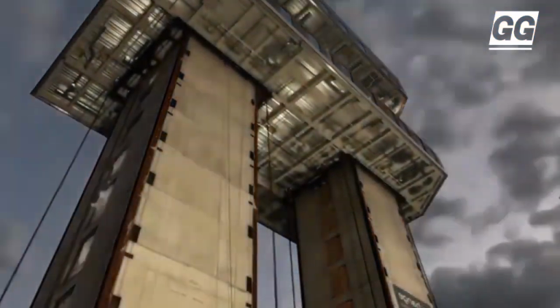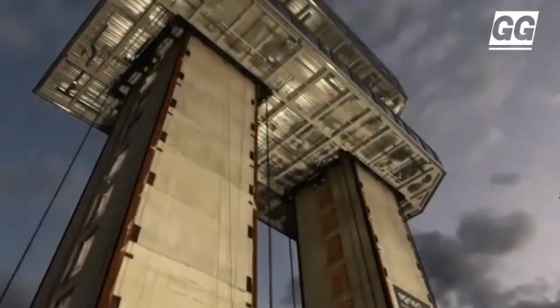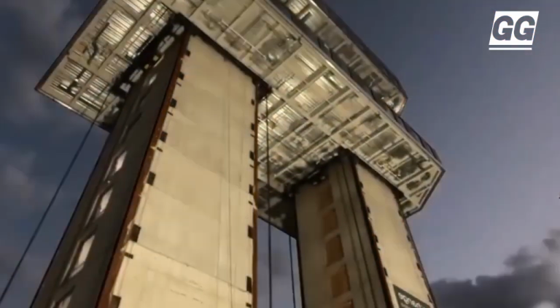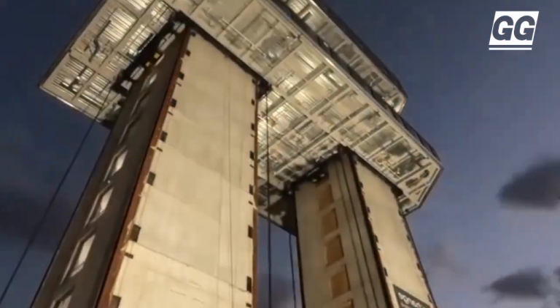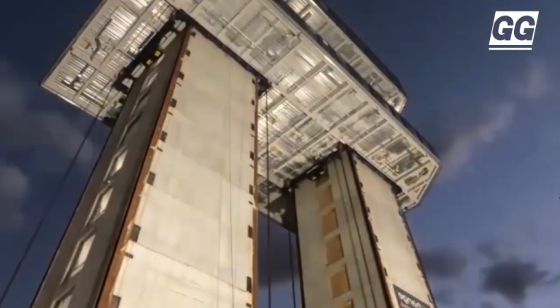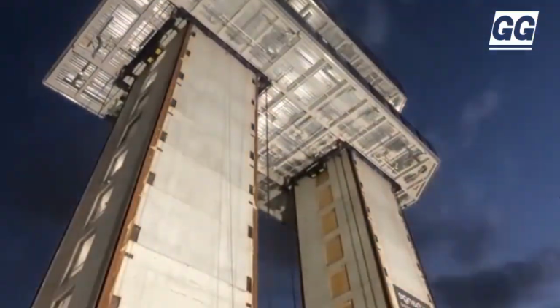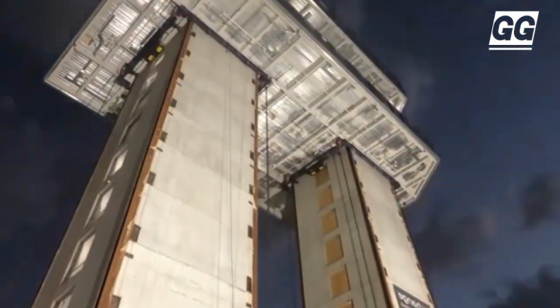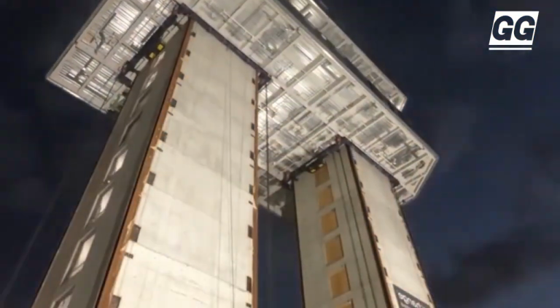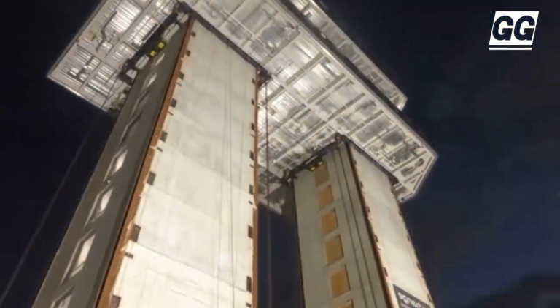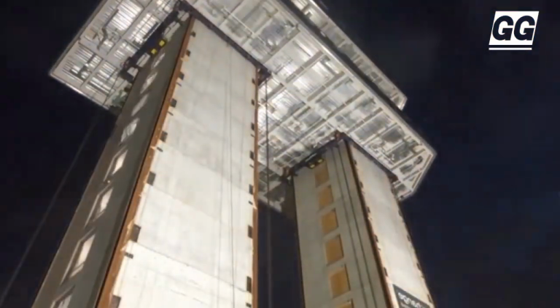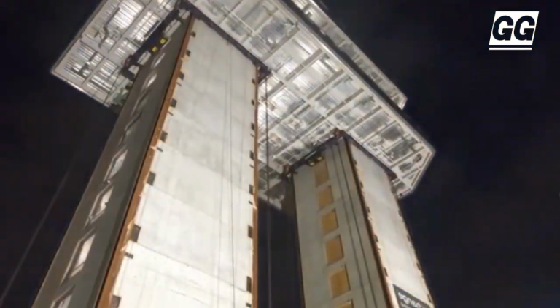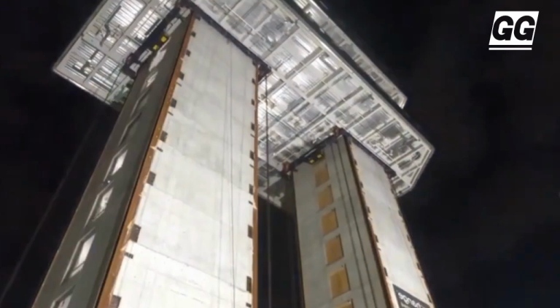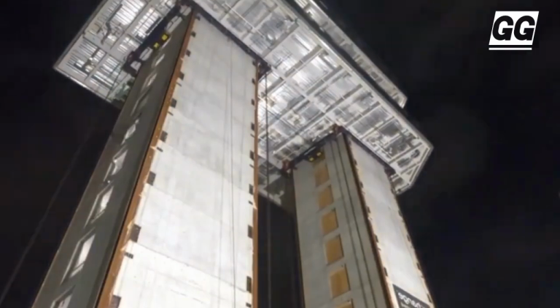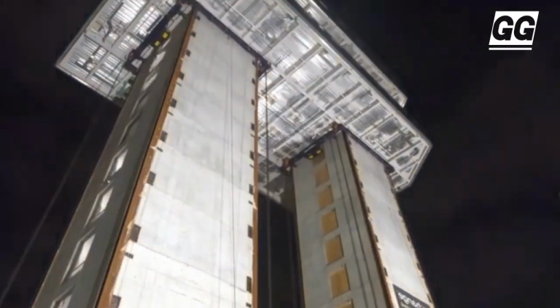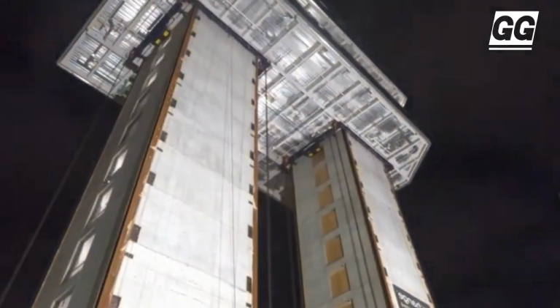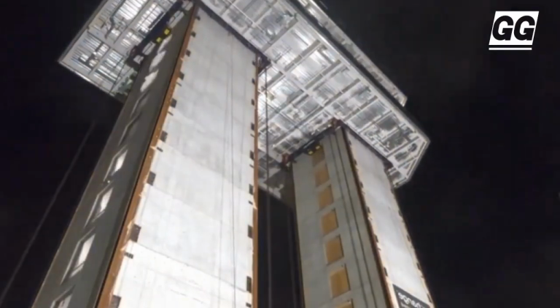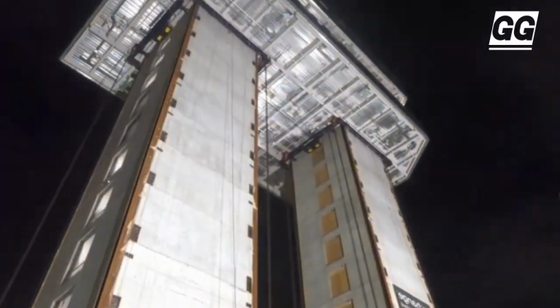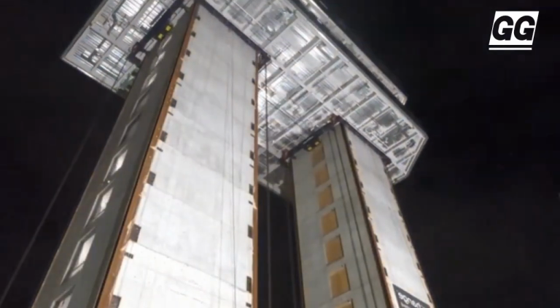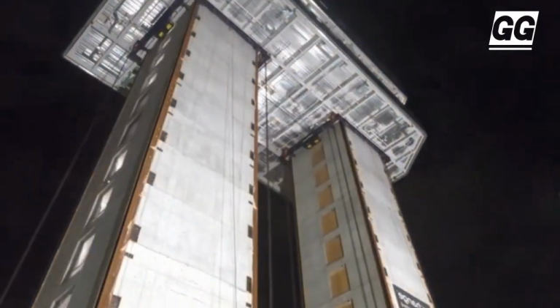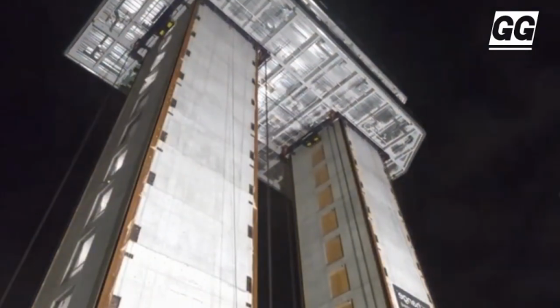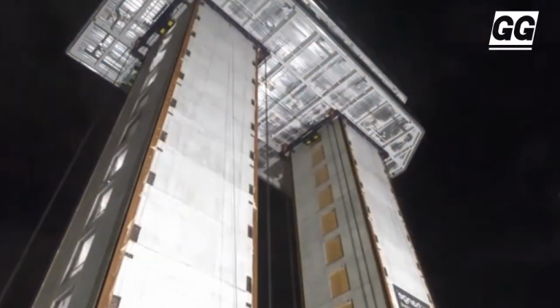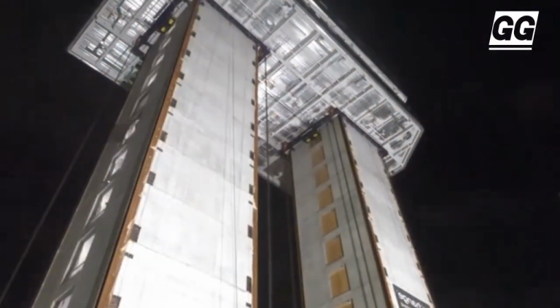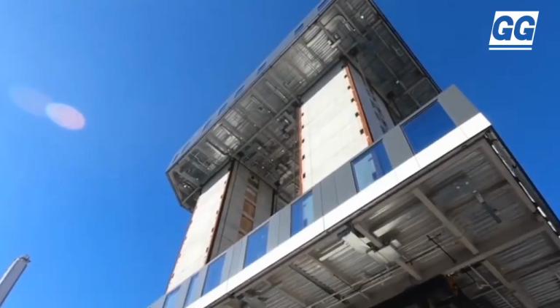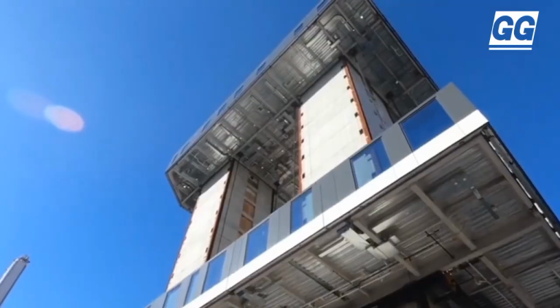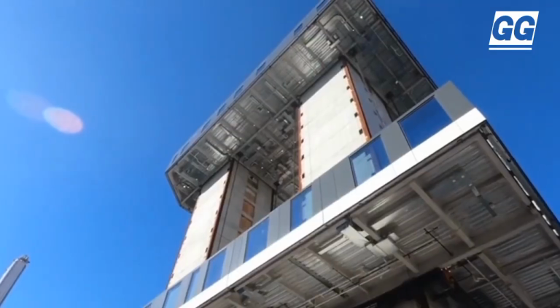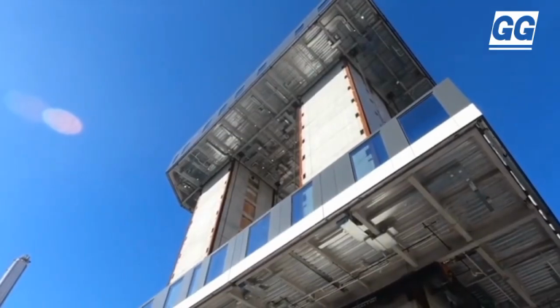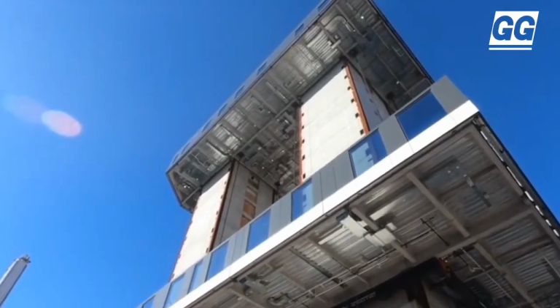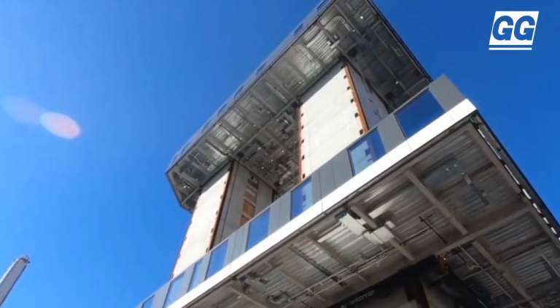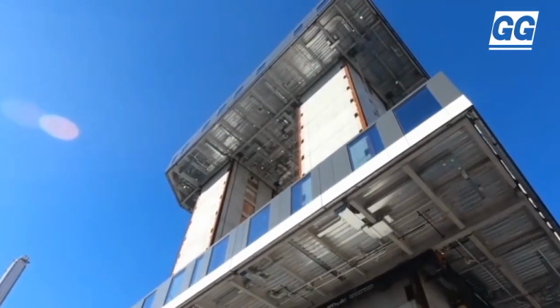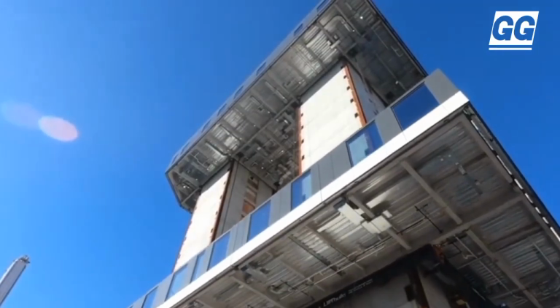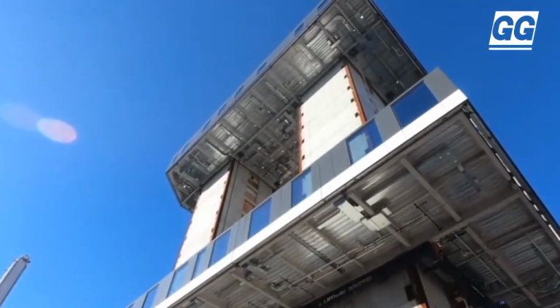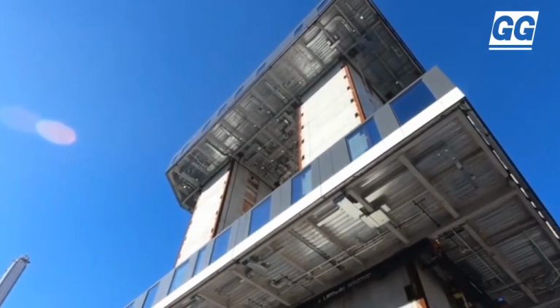Each floor was assembled at ground level and lifted at a speed of roughly 20 feet per hour.